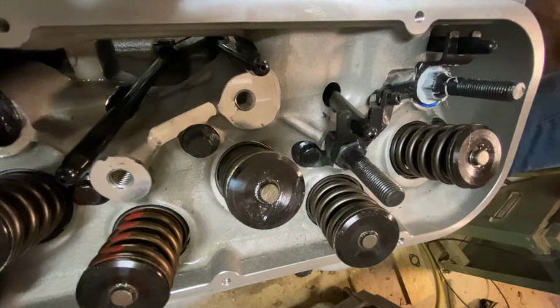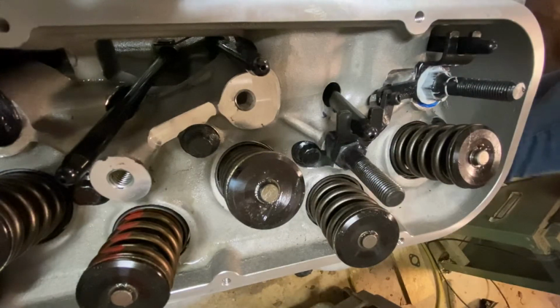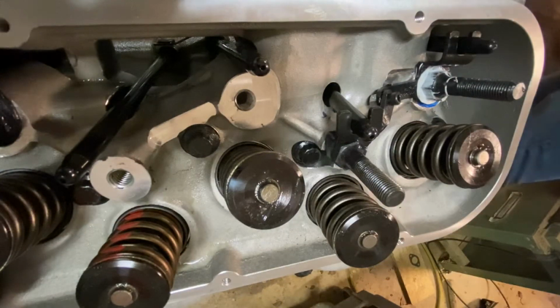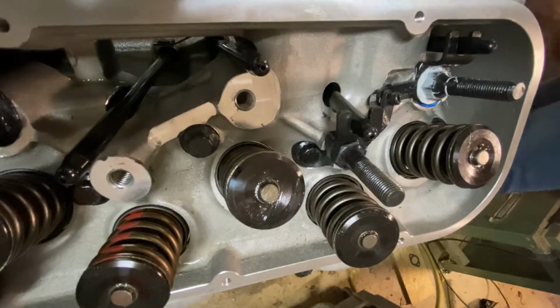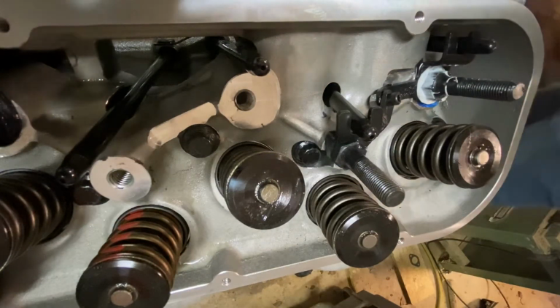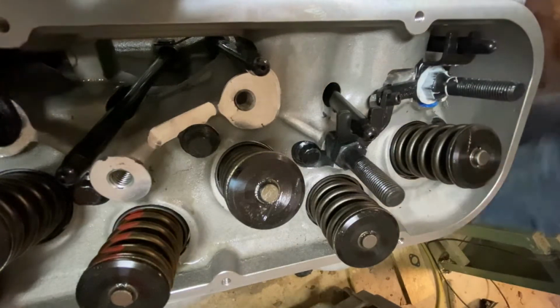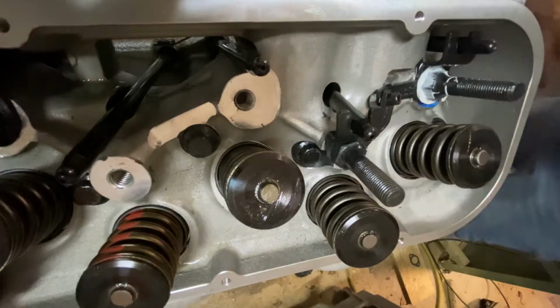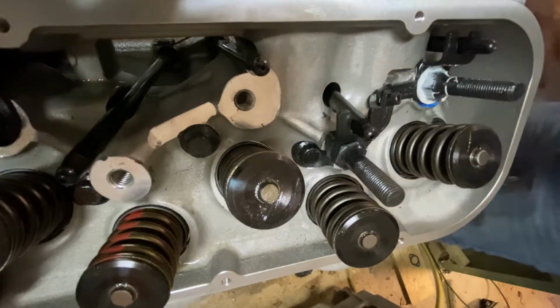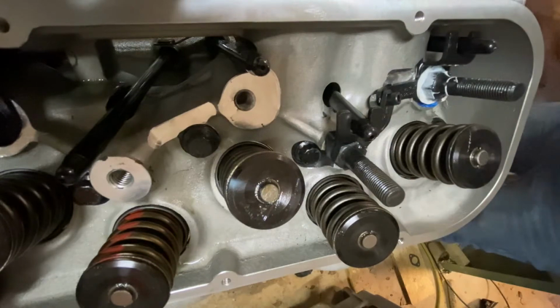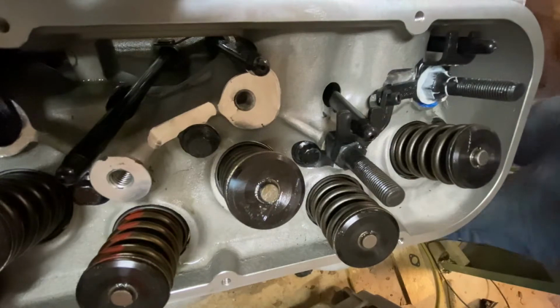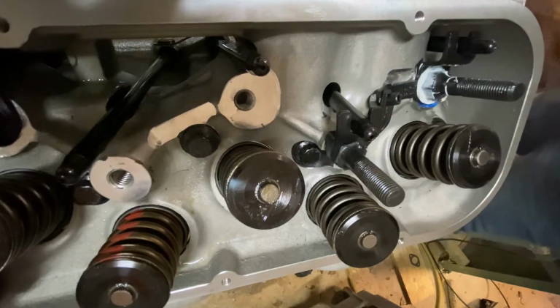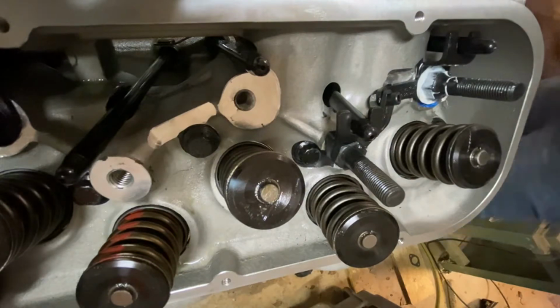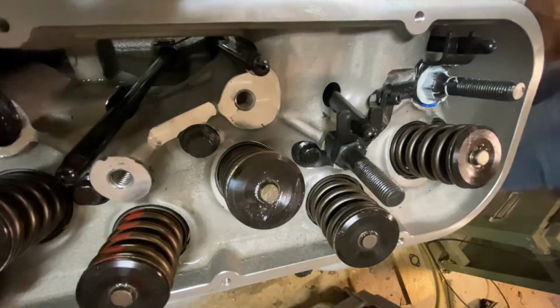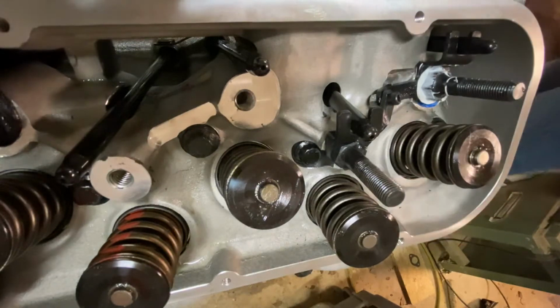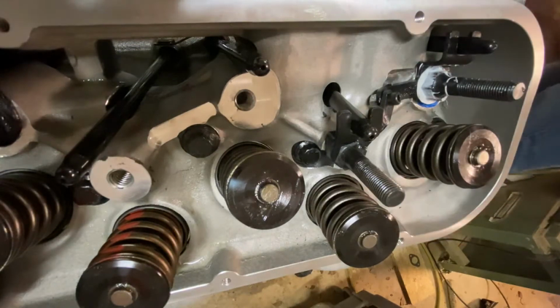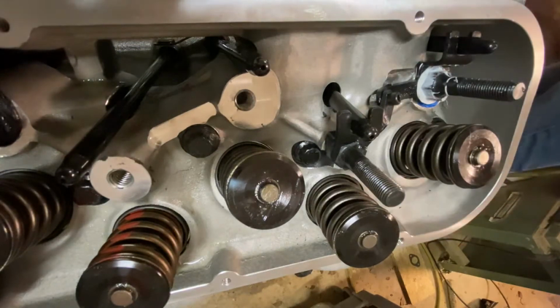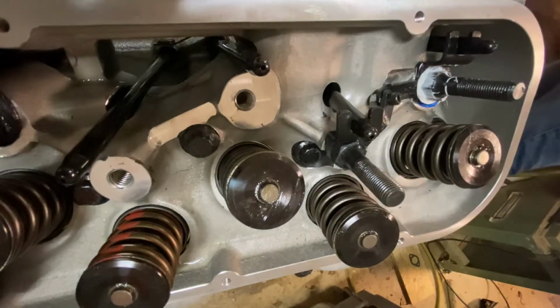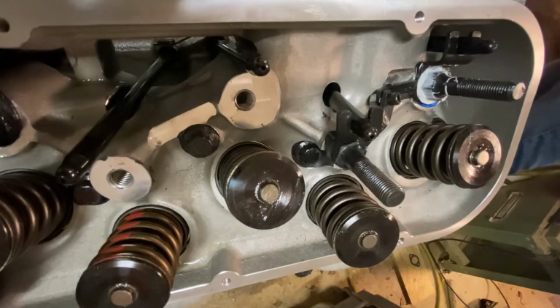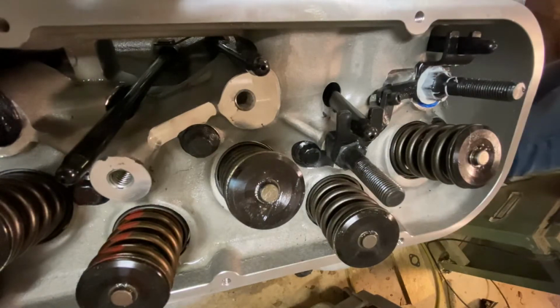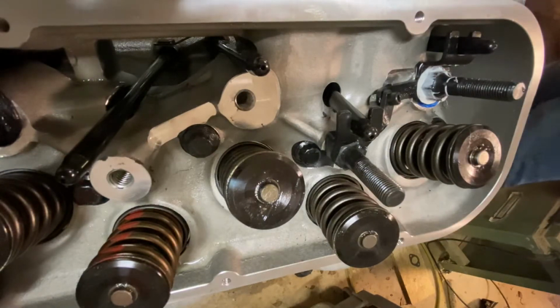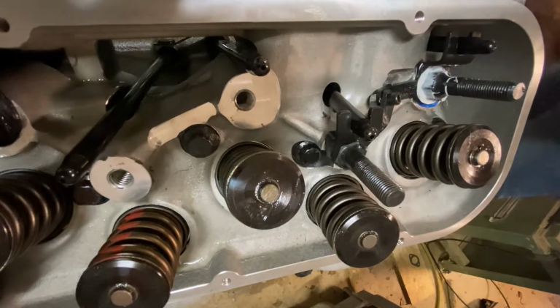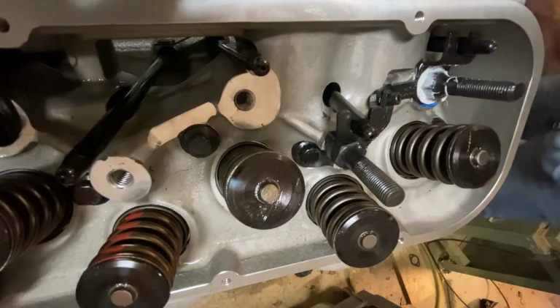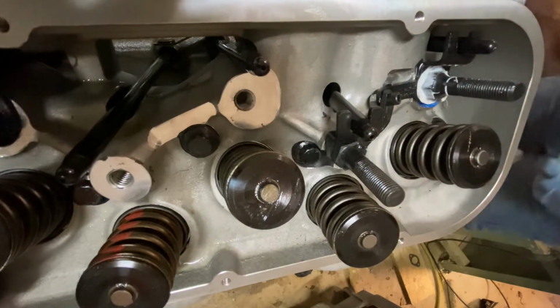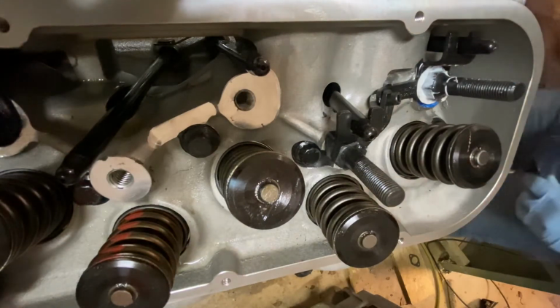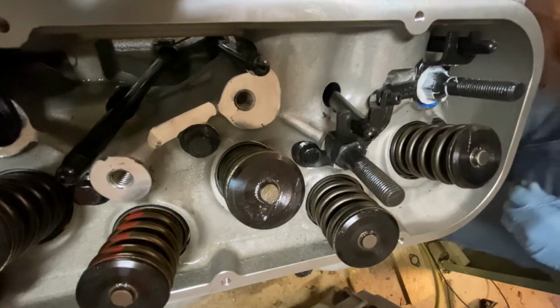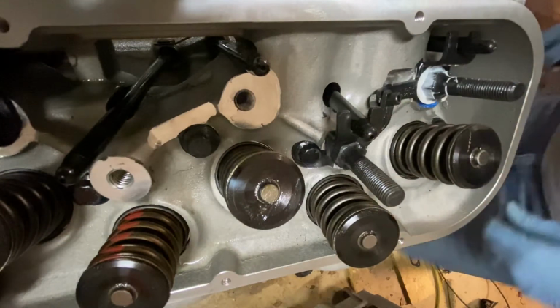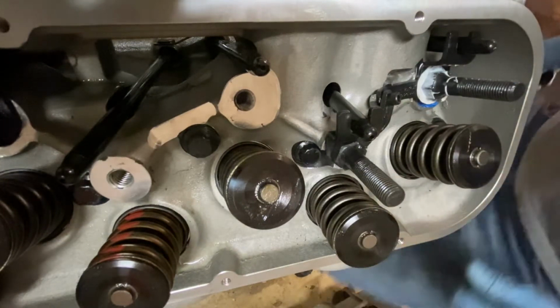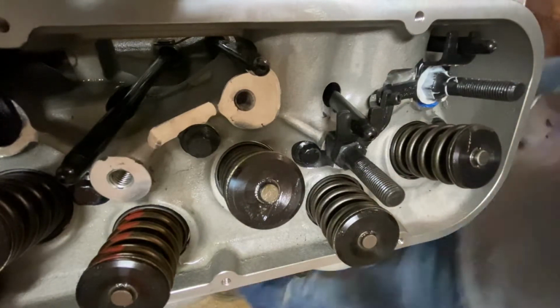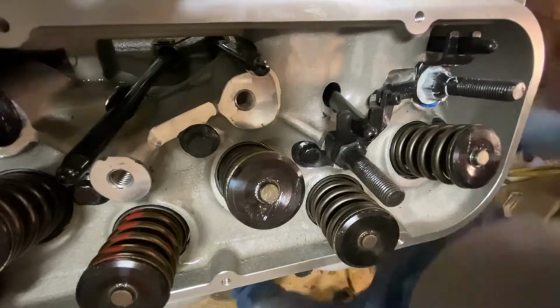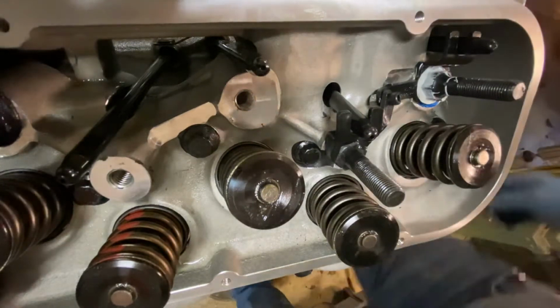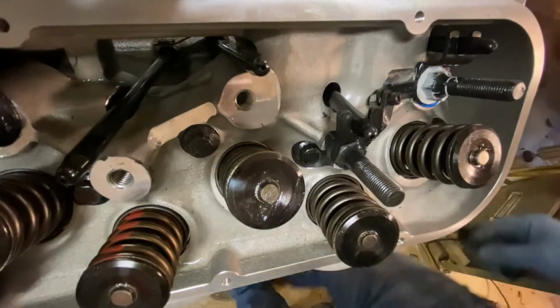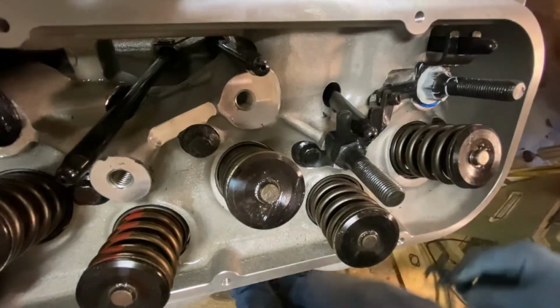Installing adjustable guide plates on a big block Chevrolet.